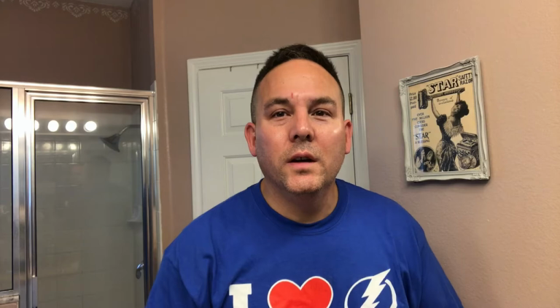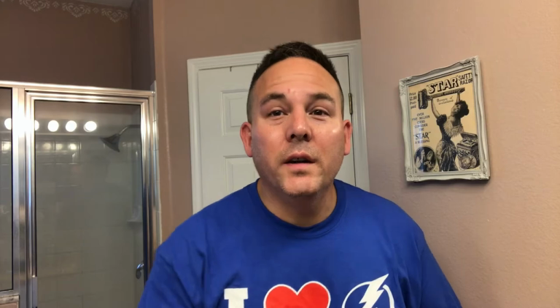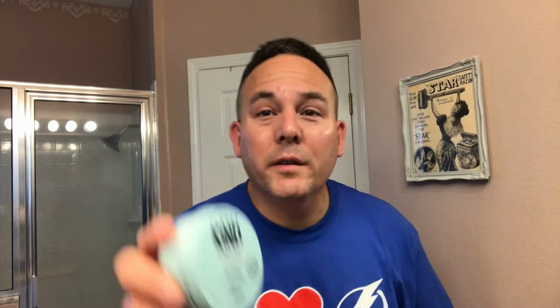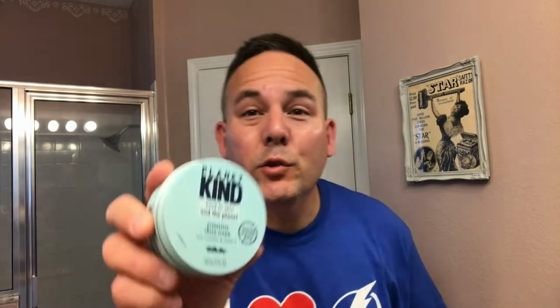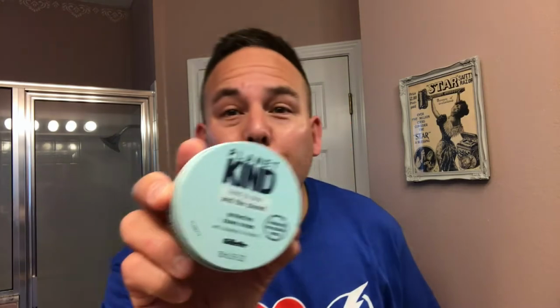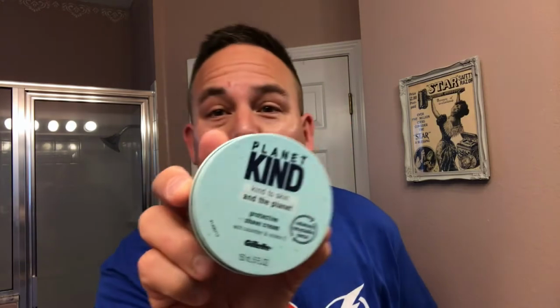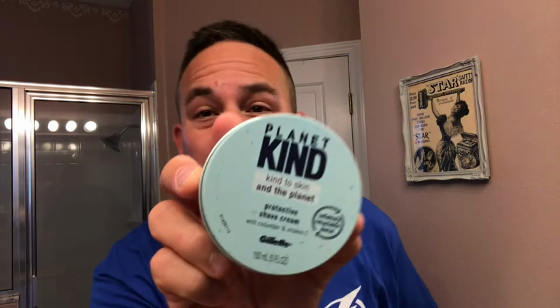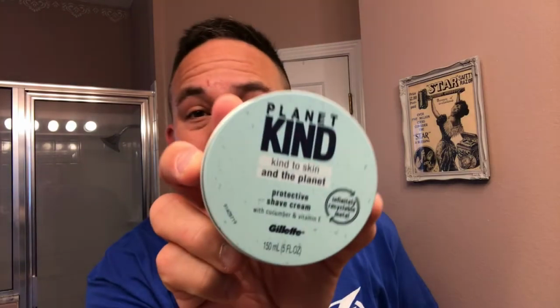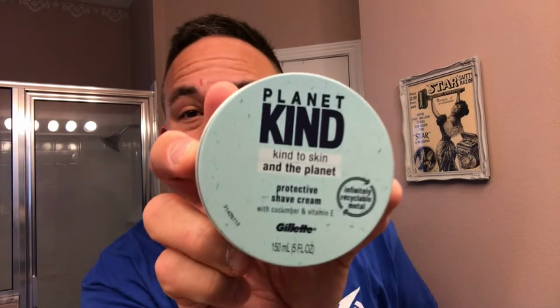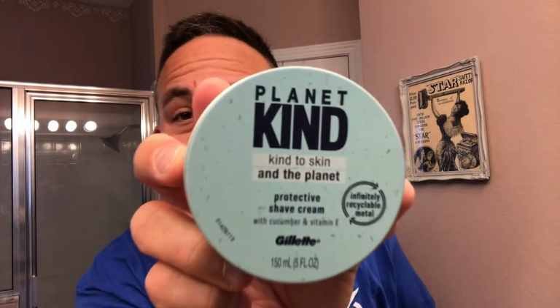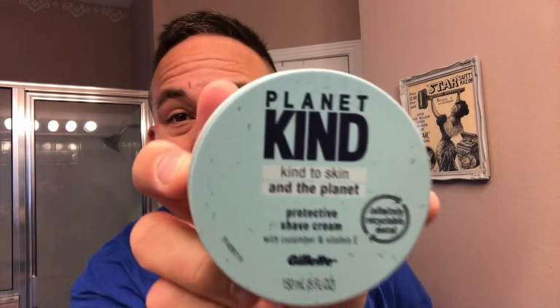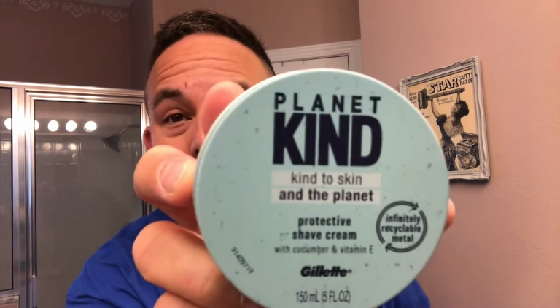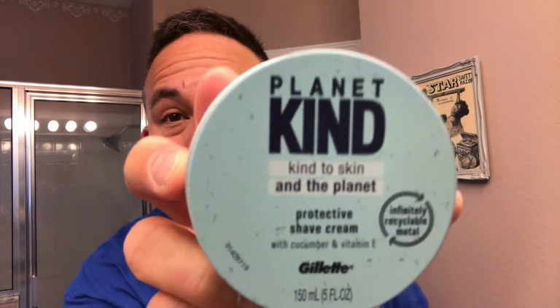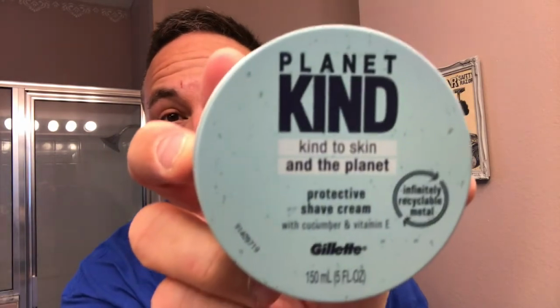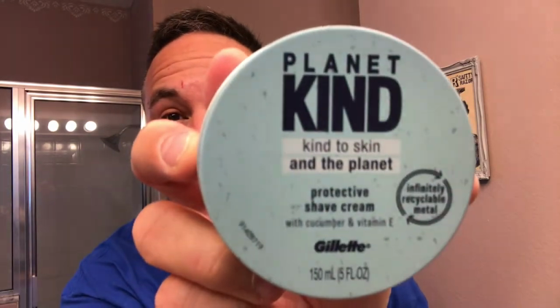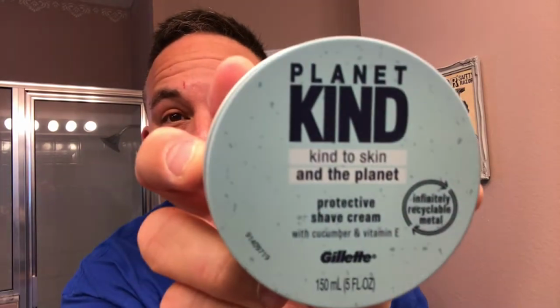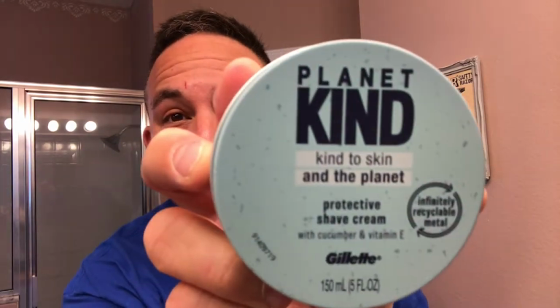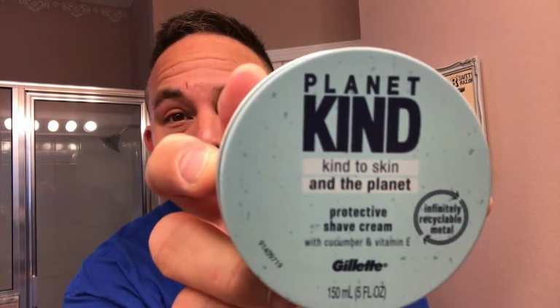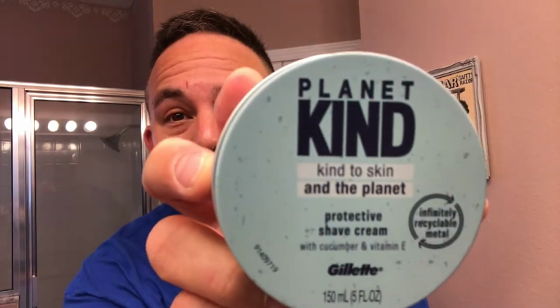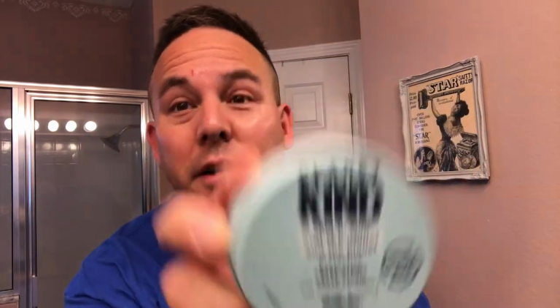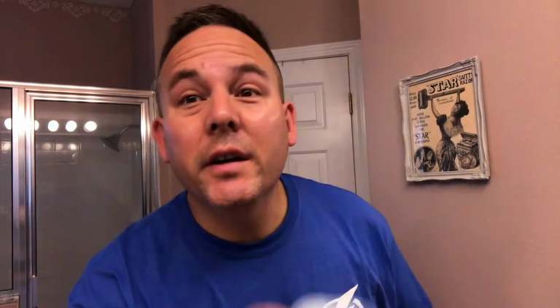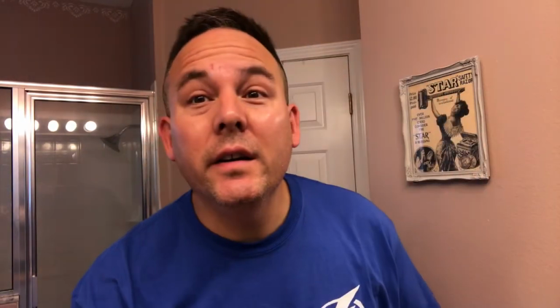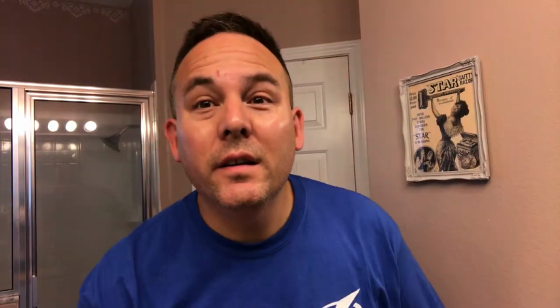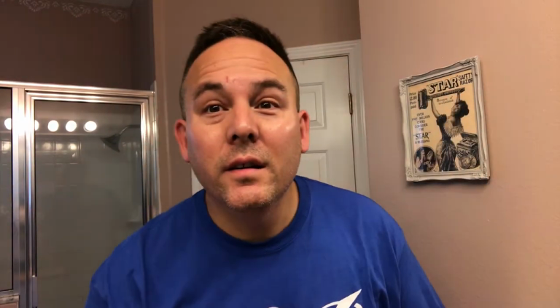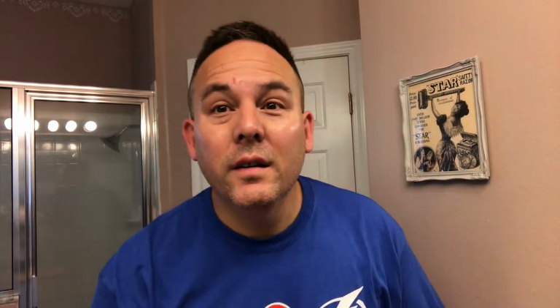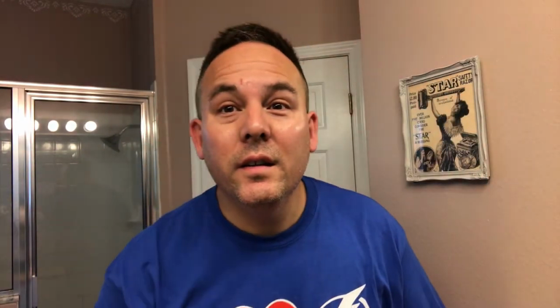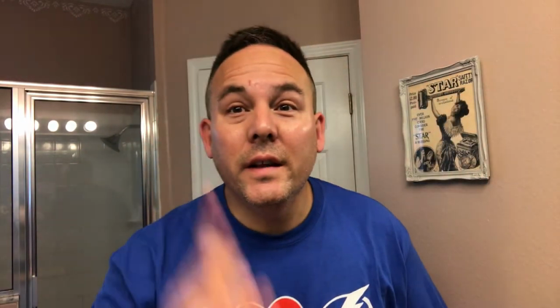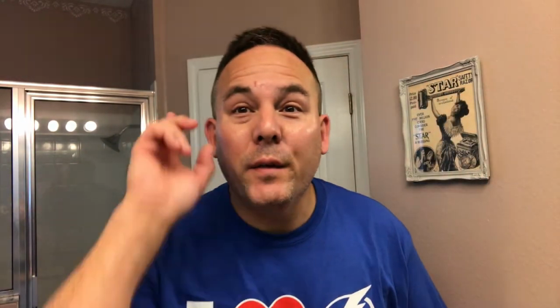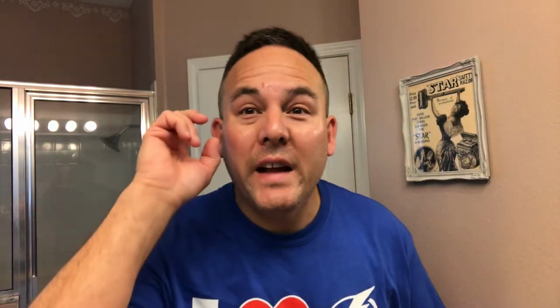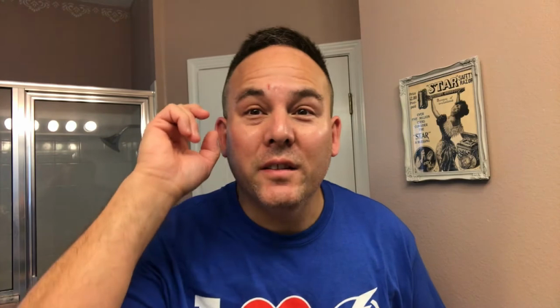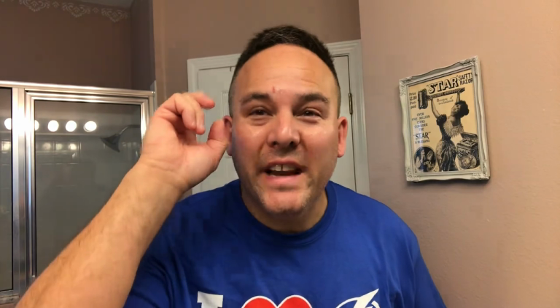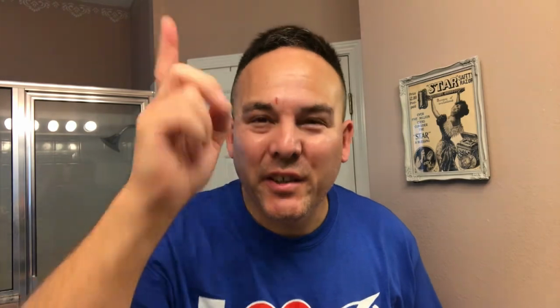Another store-bought Gillette cream. Is it good? Let's find out. Stay tuned.